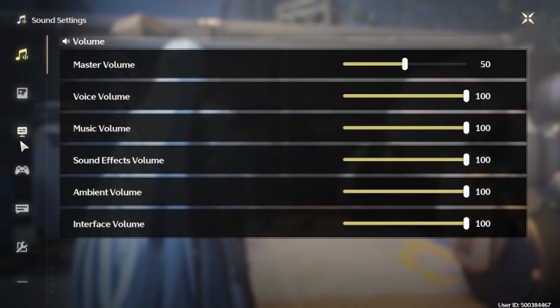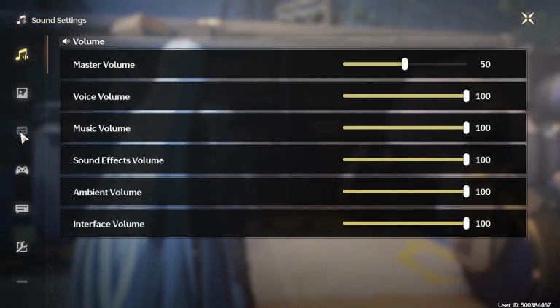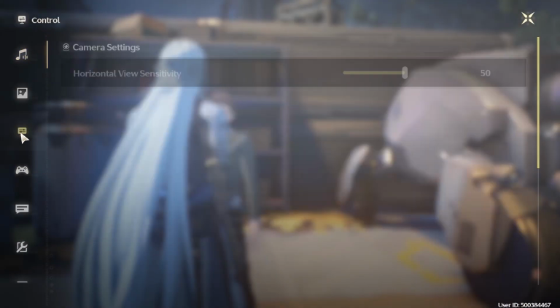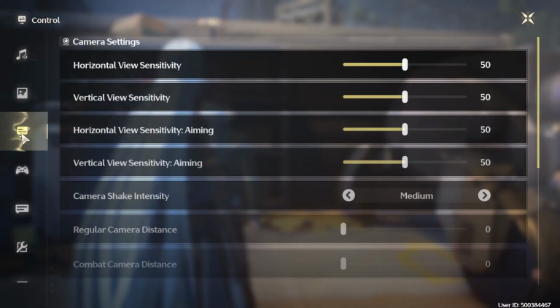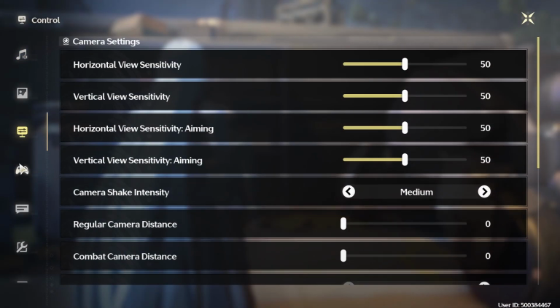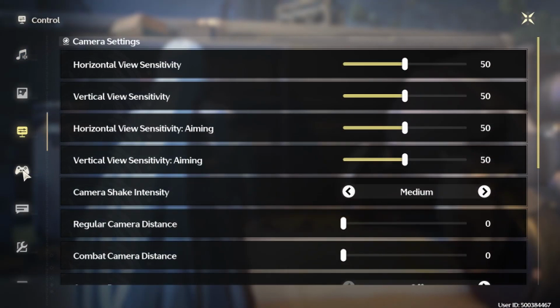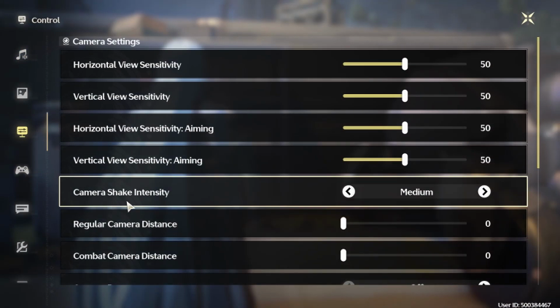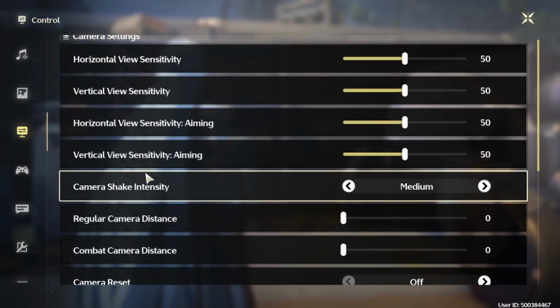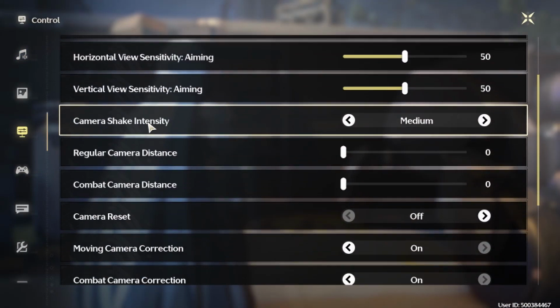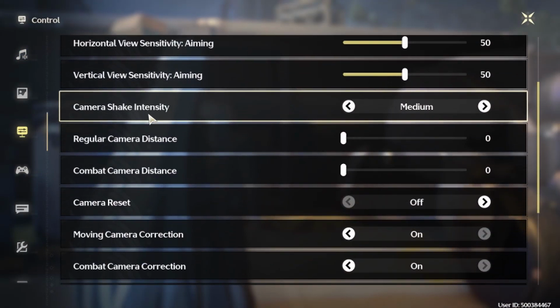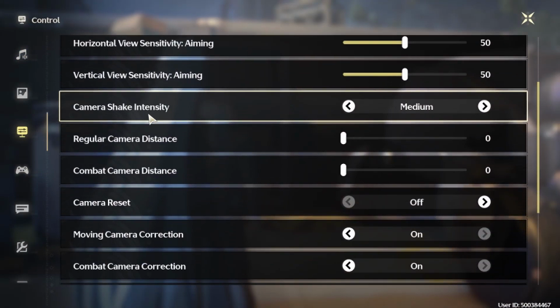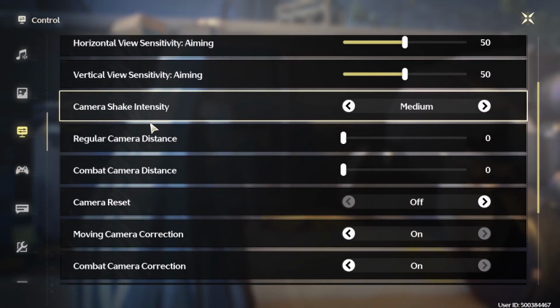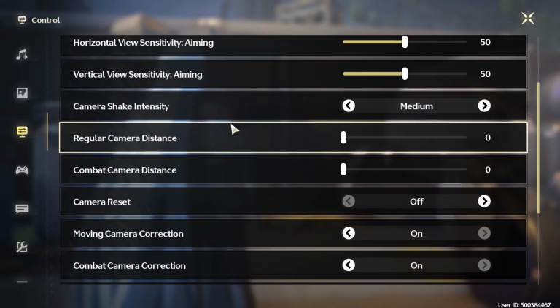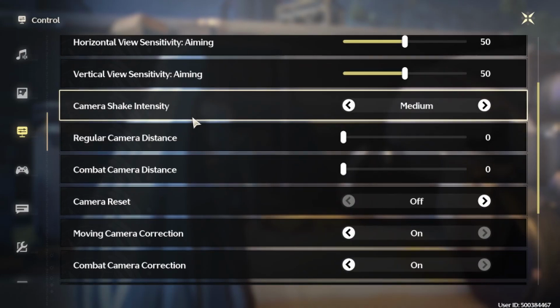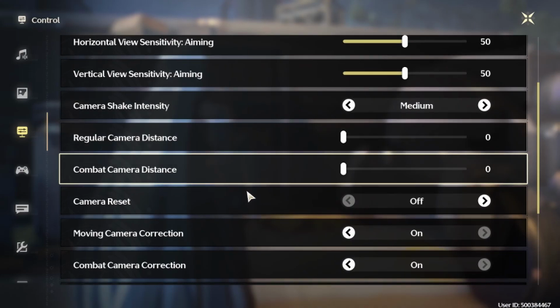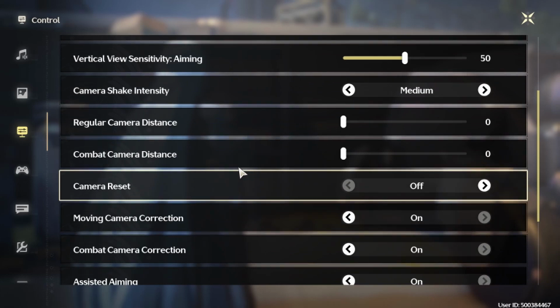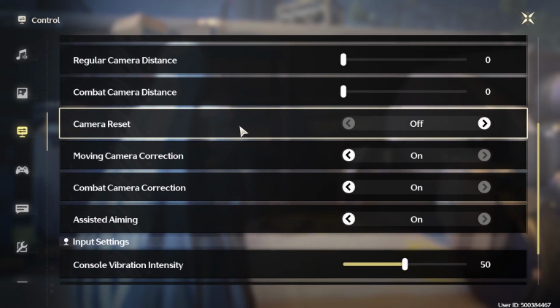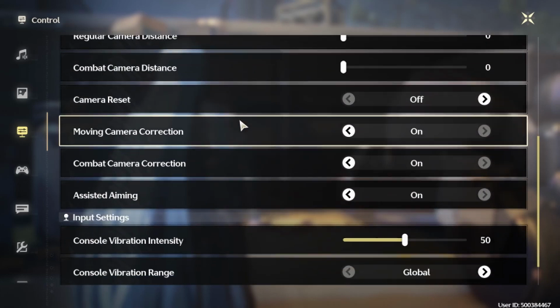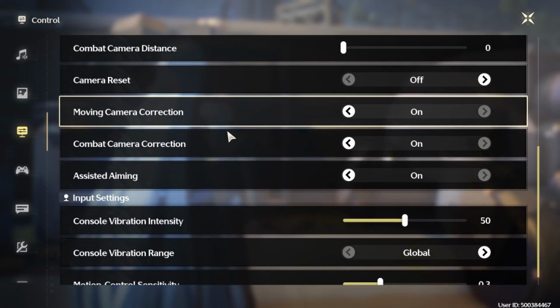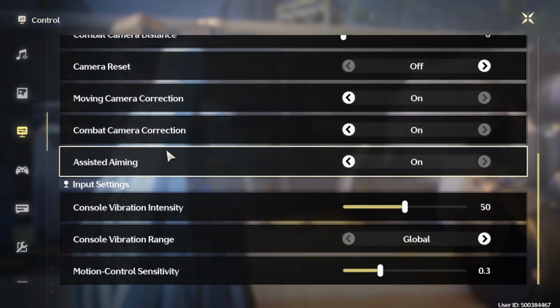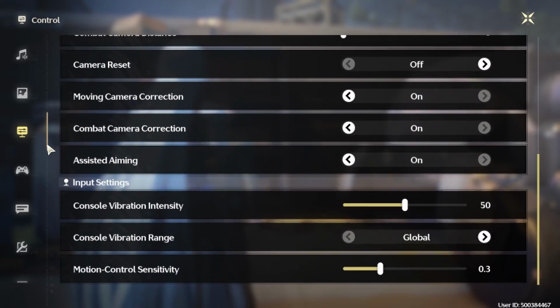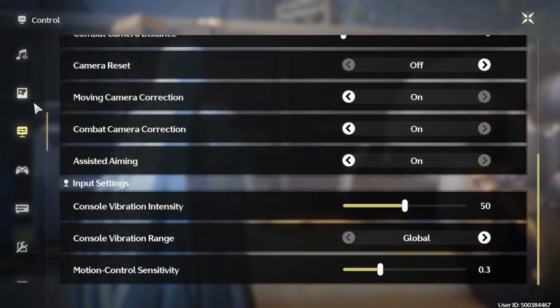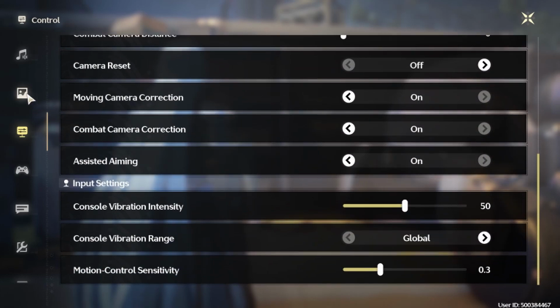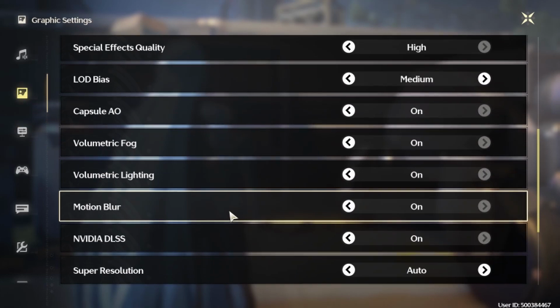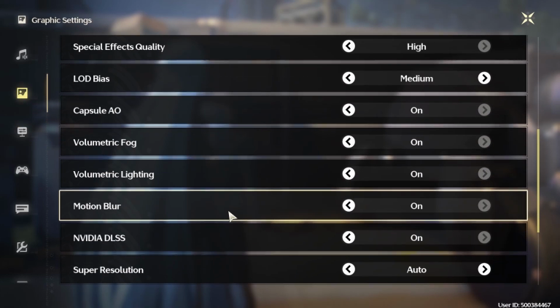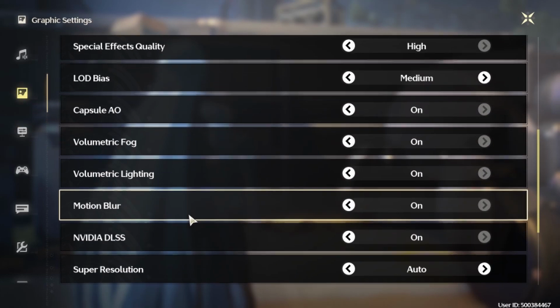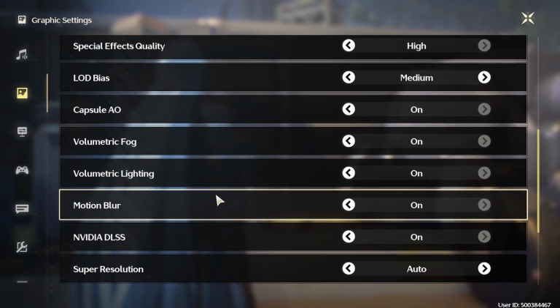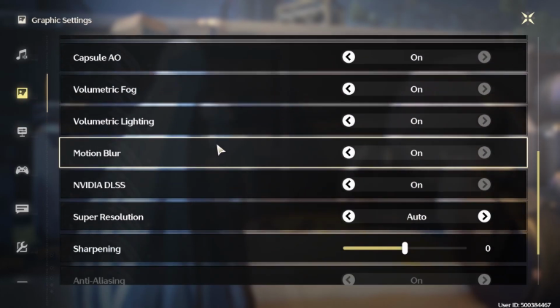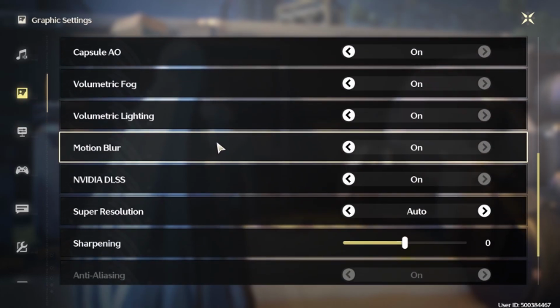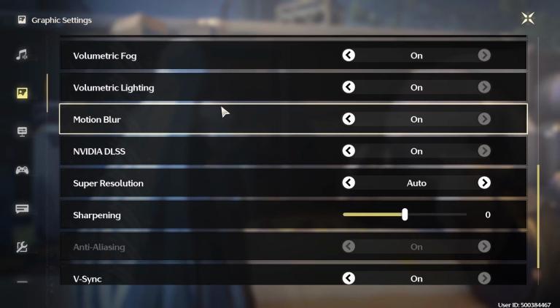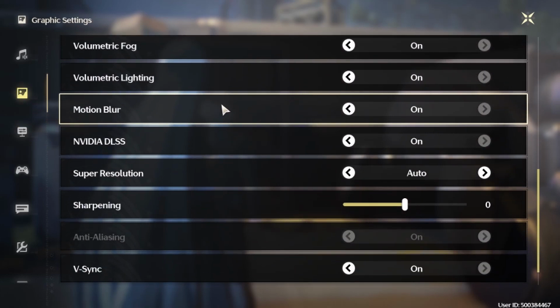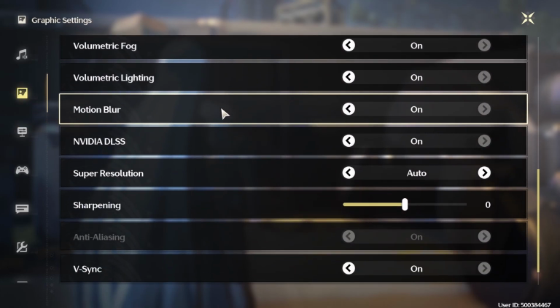I would recommend that you turn off camera shake, motion blur, and vertical sync in the settings.